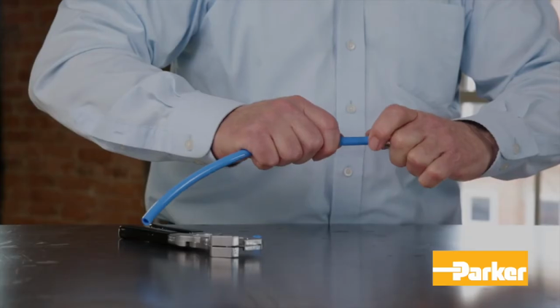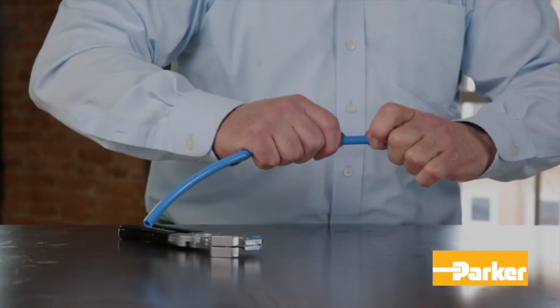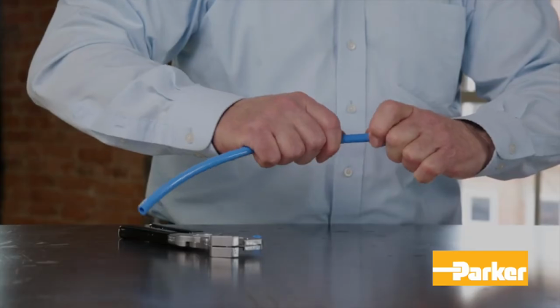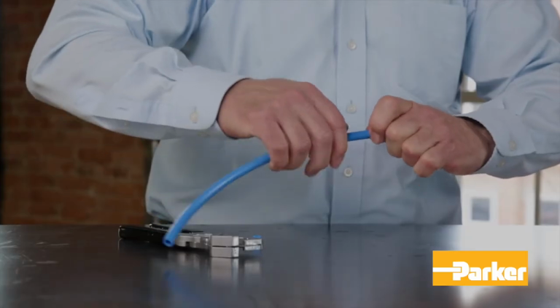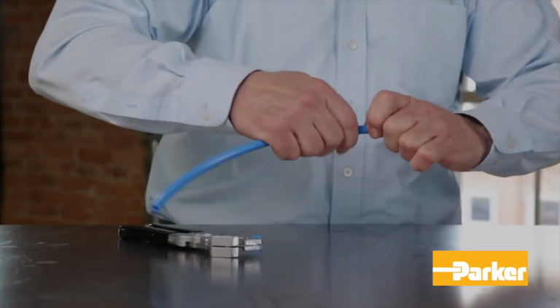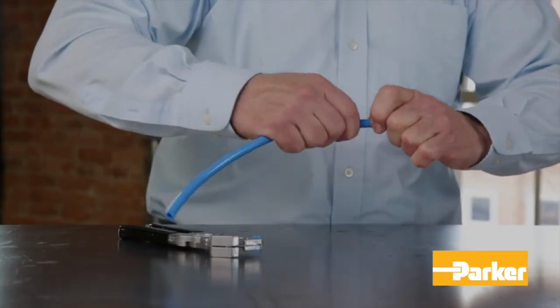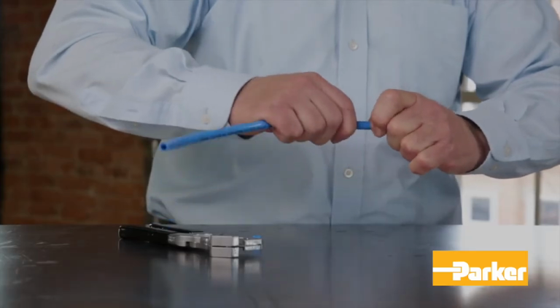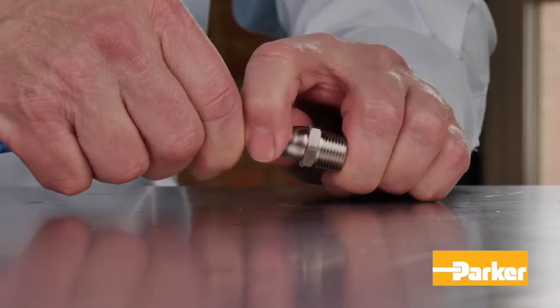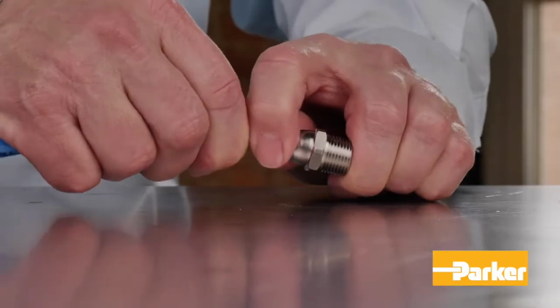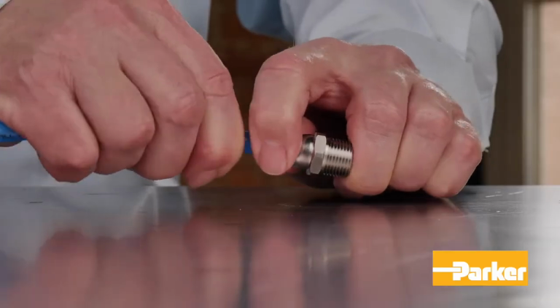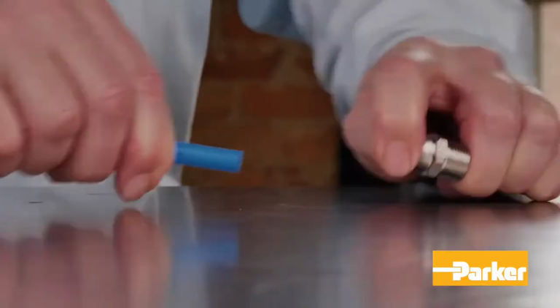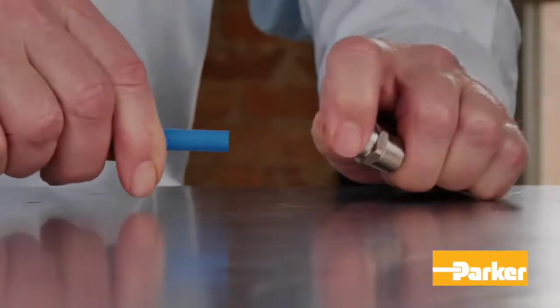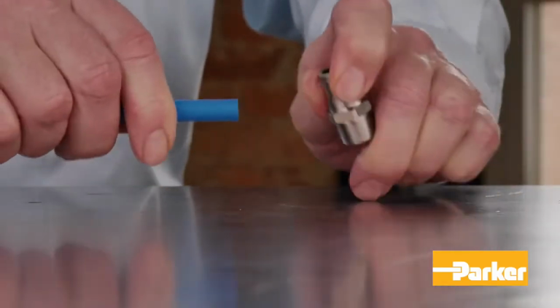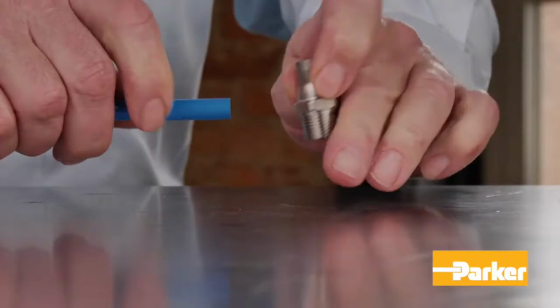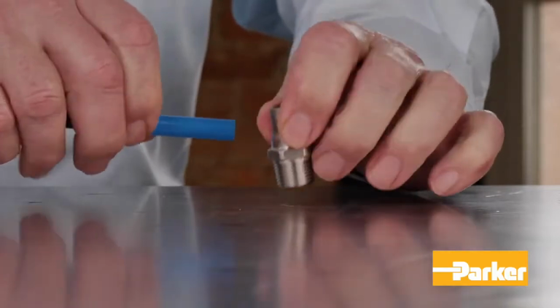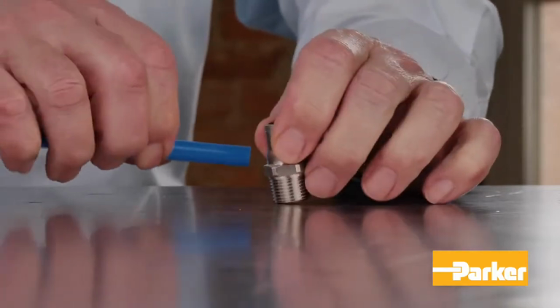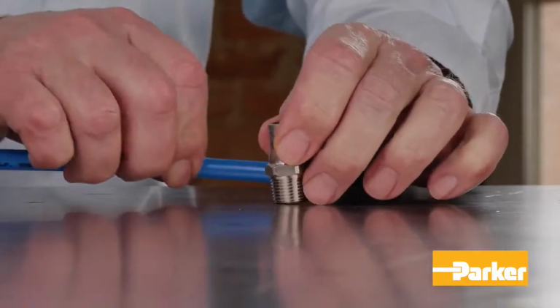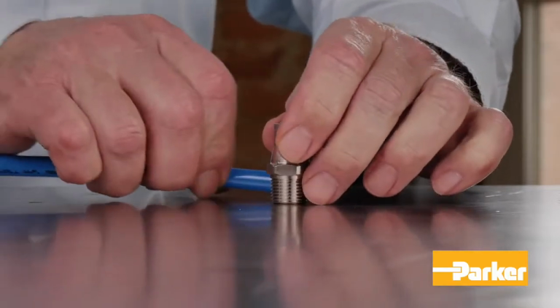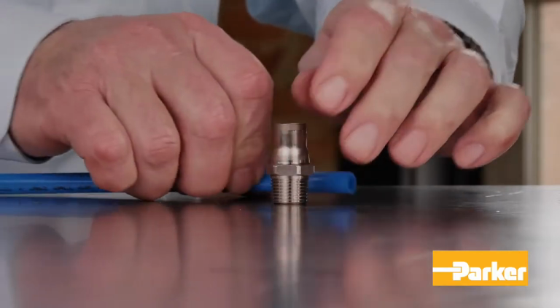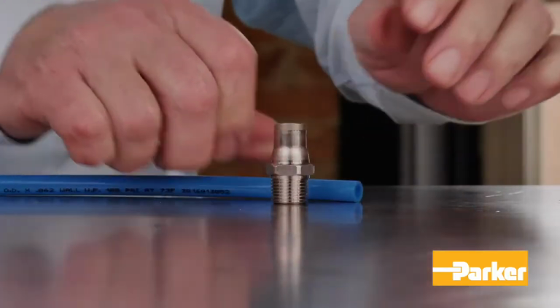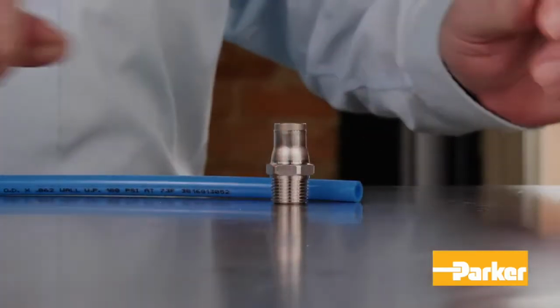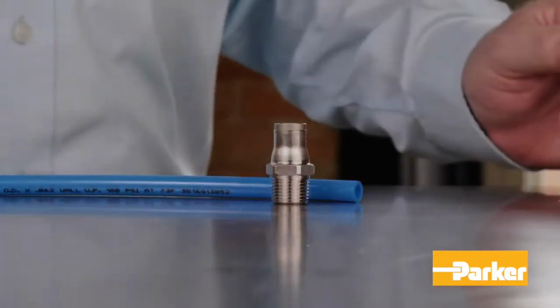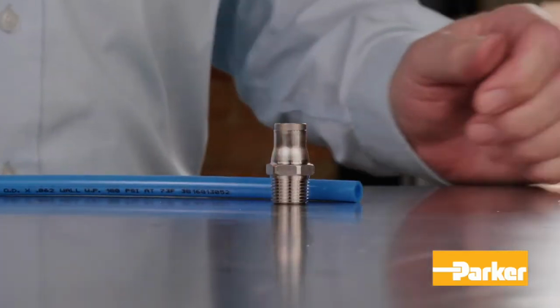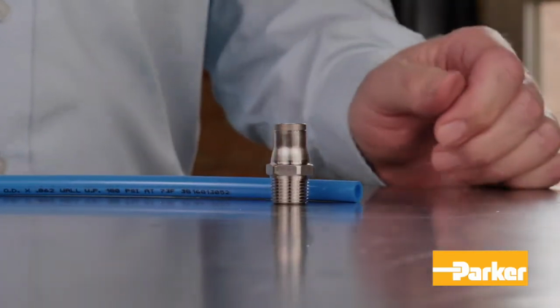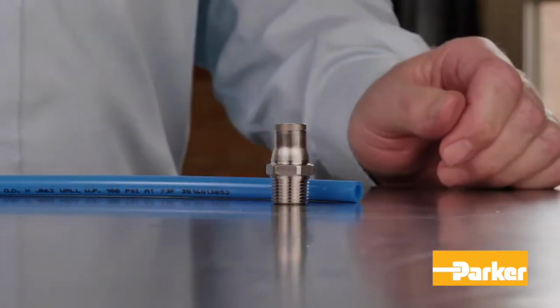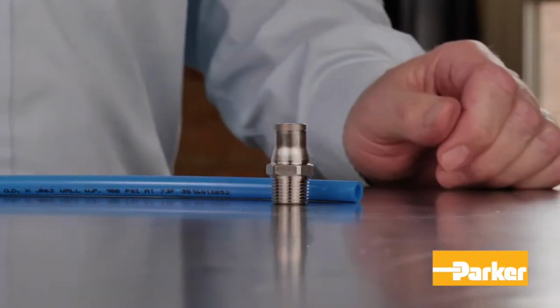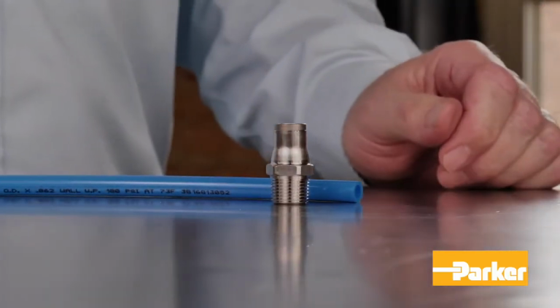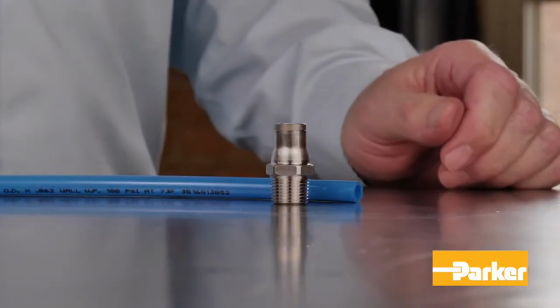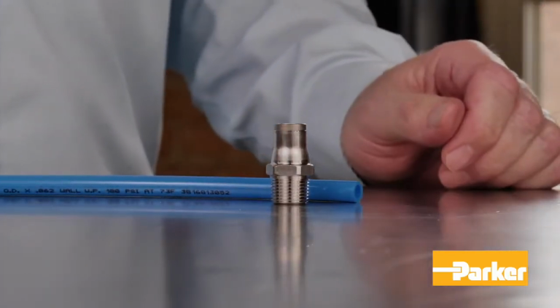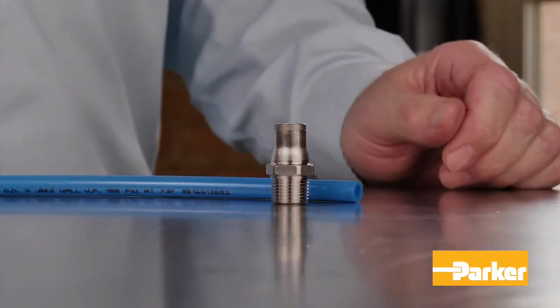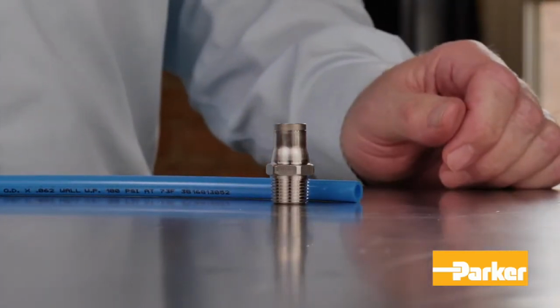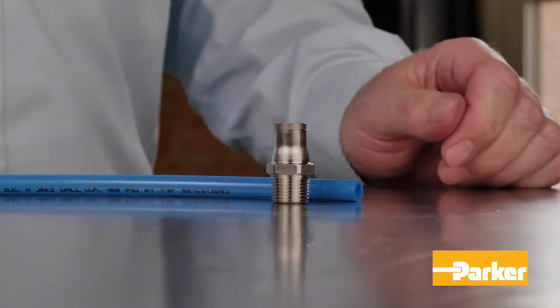To disassemble, simply press the release button, hold against the body, and pull the tubing out of the fitting.